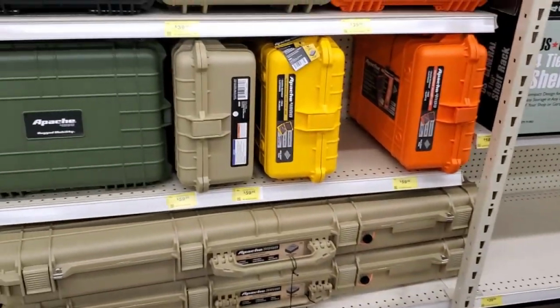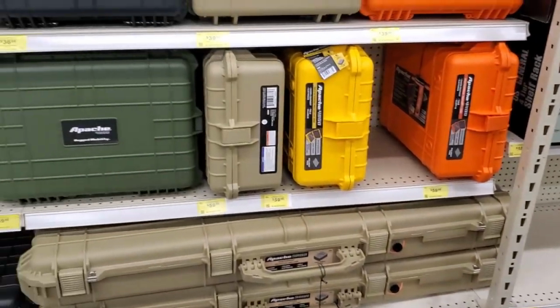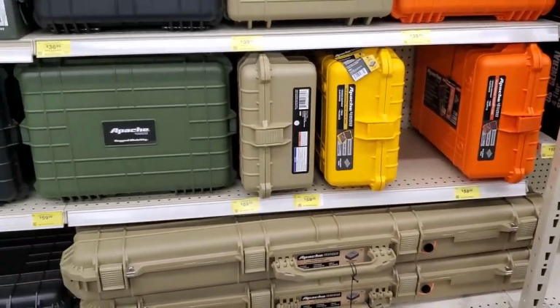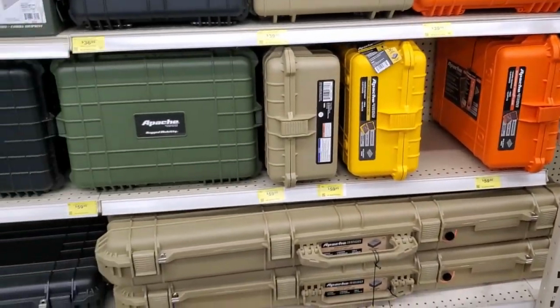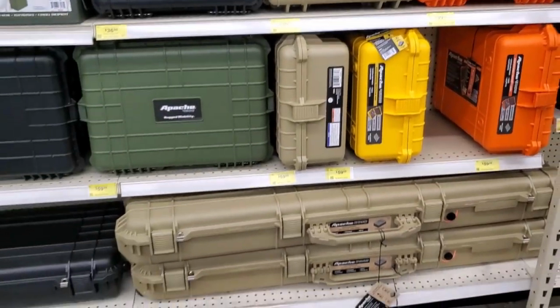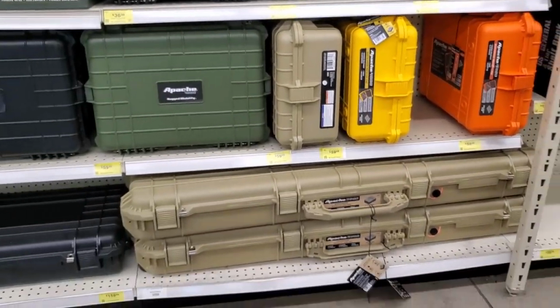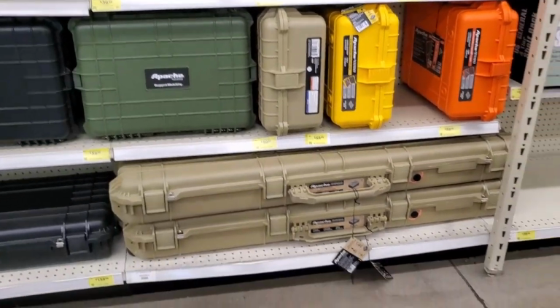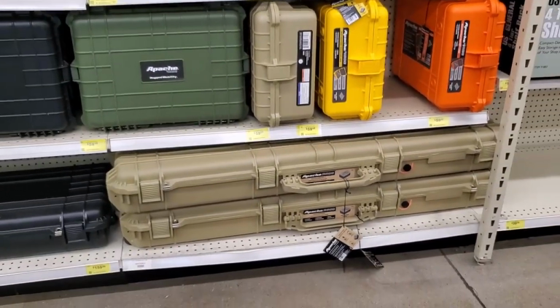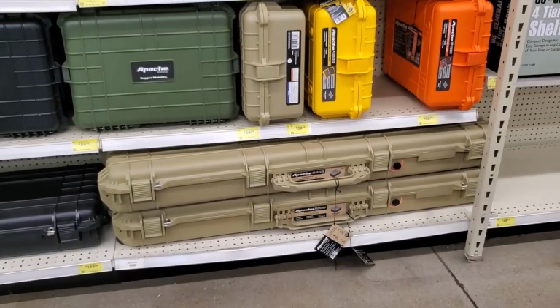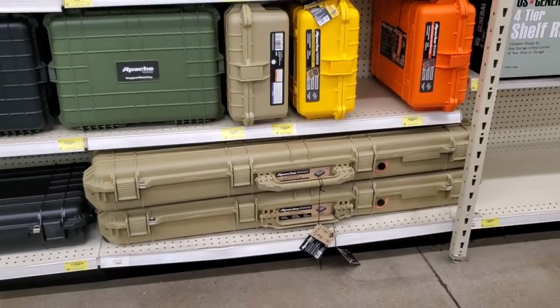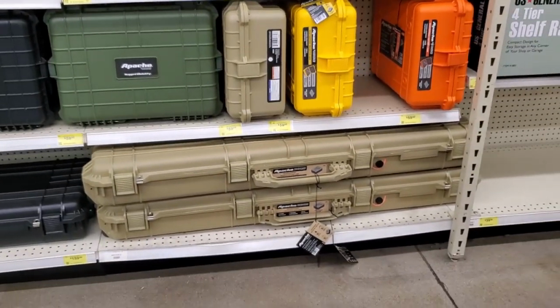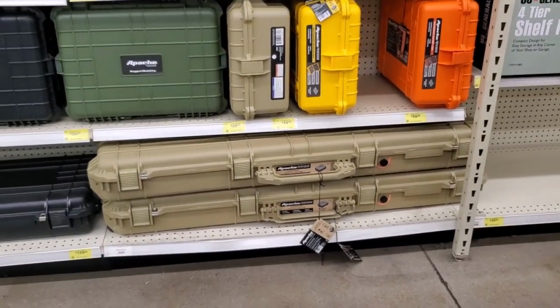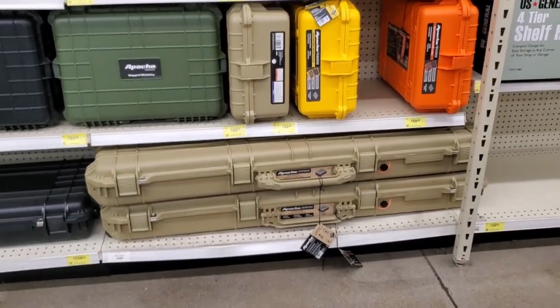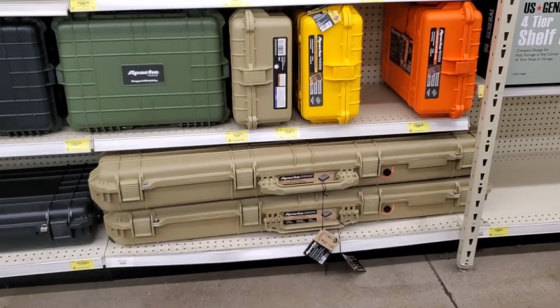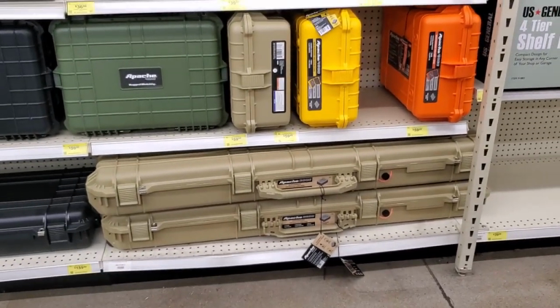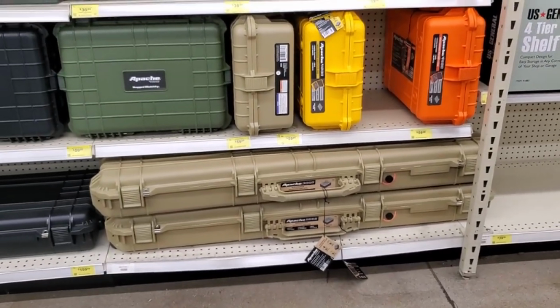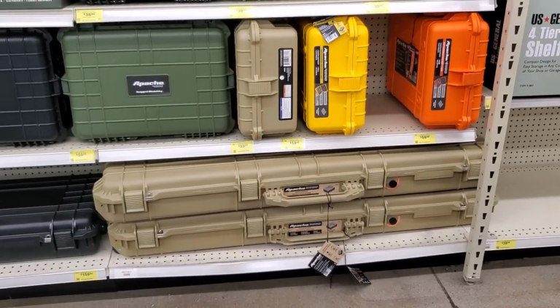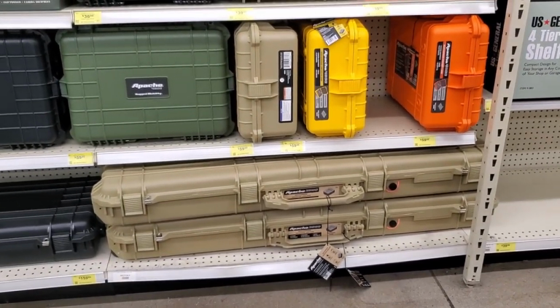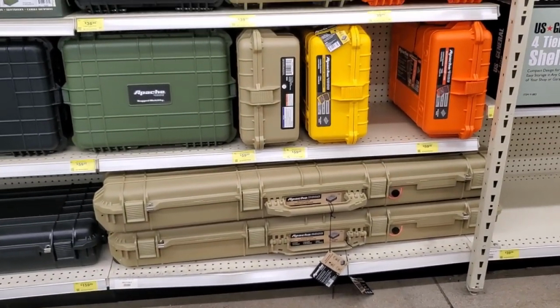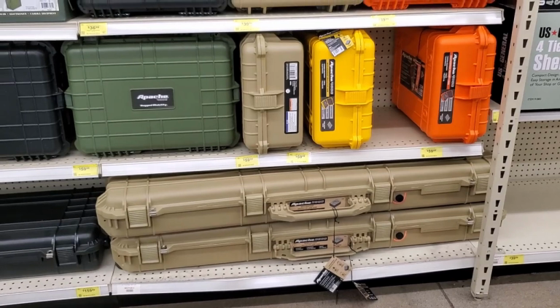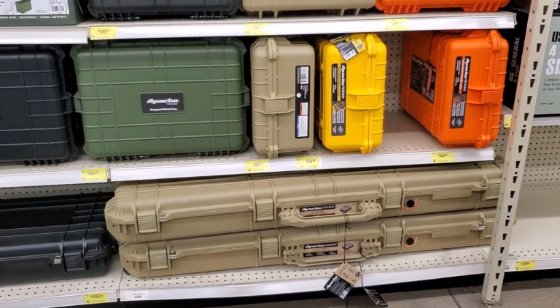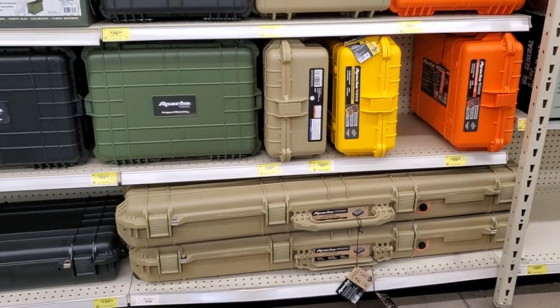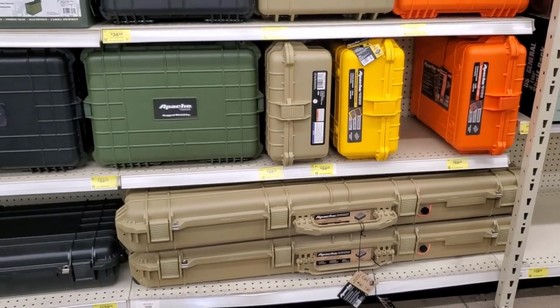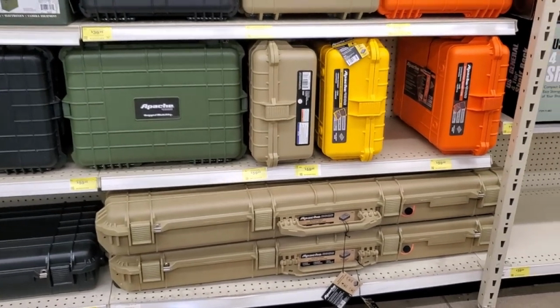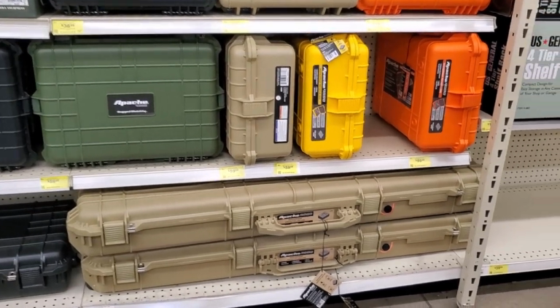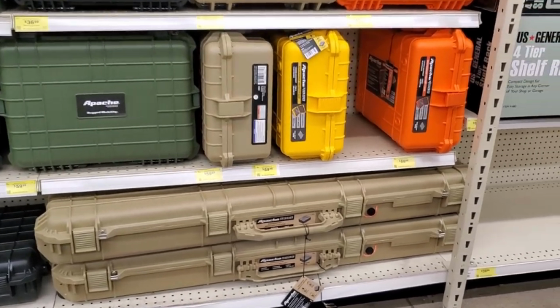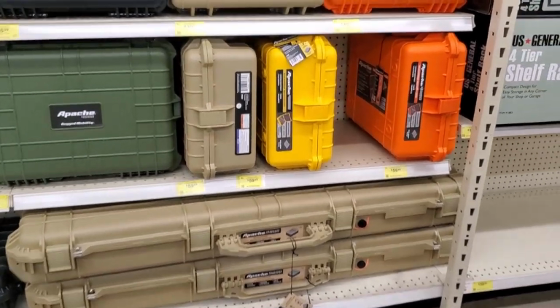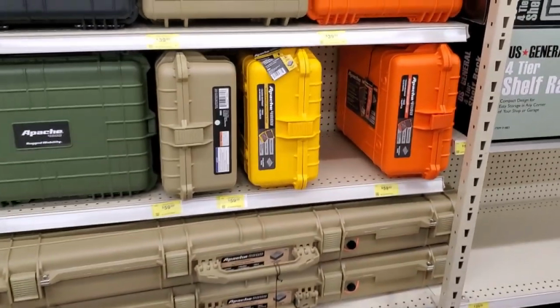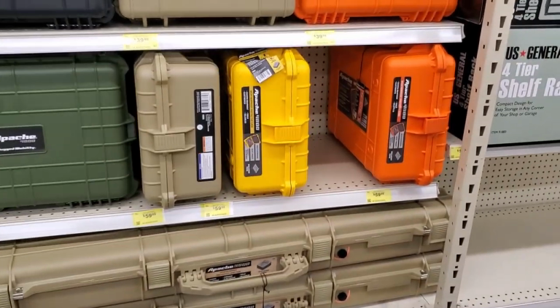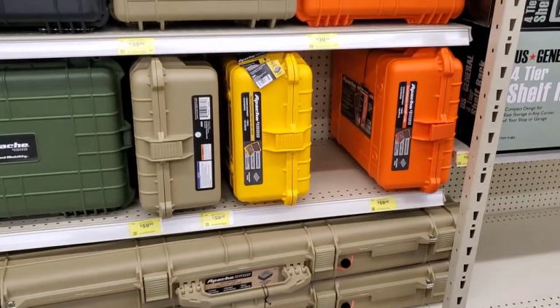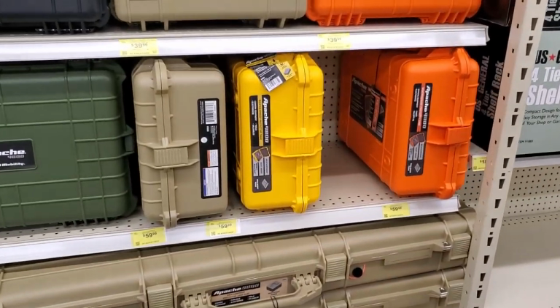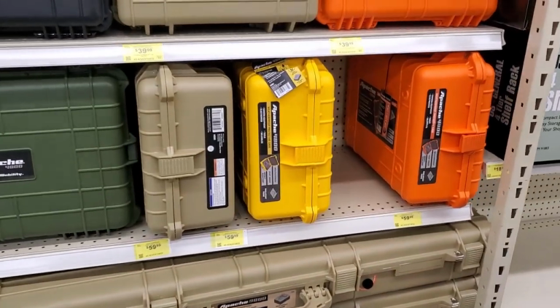And this is the Apache — I like the colors, the yellow and orange. Really nice.